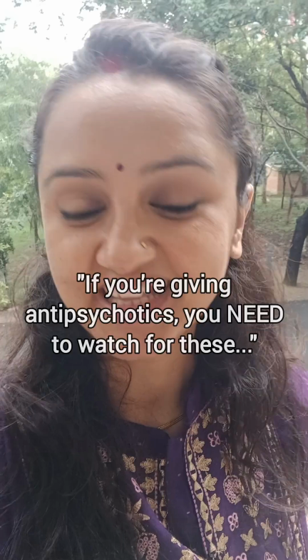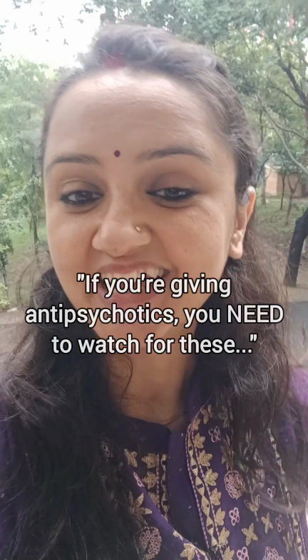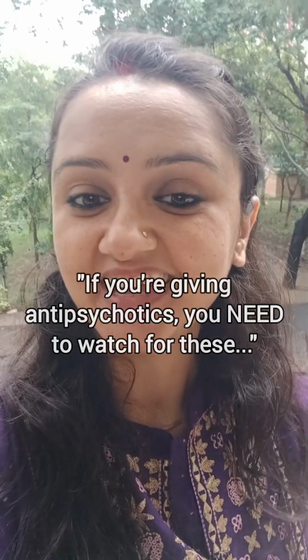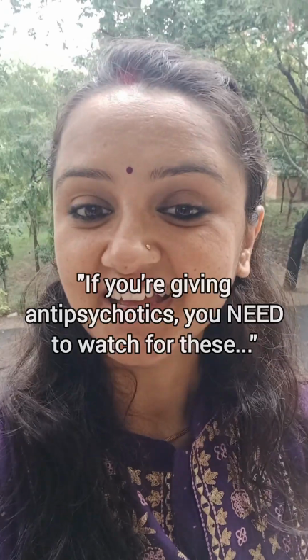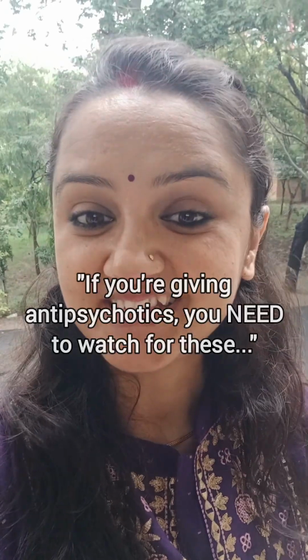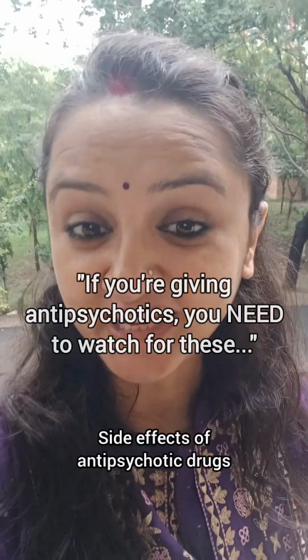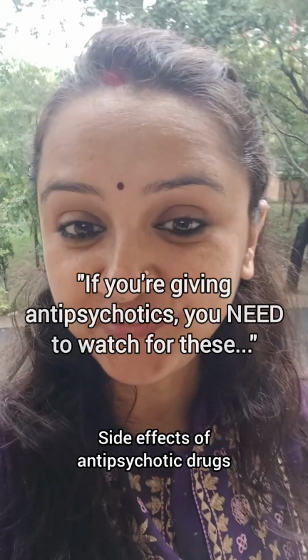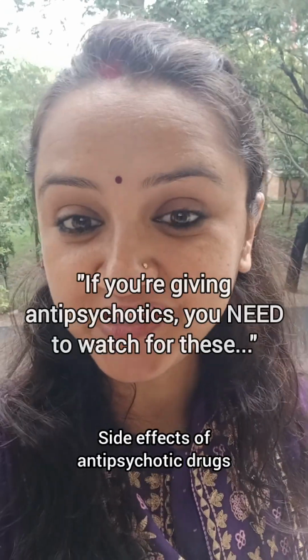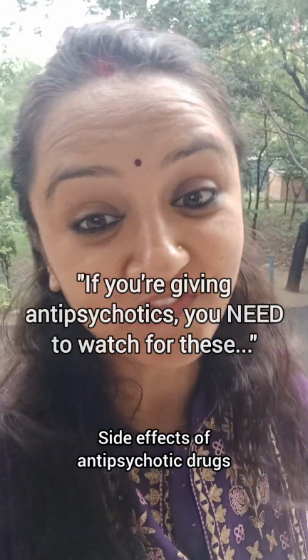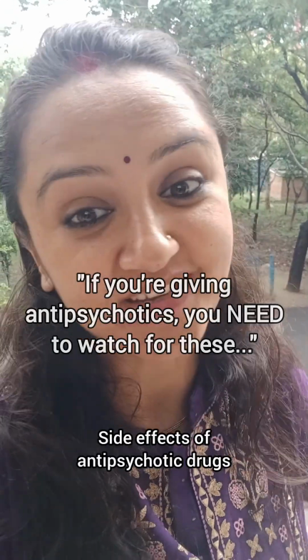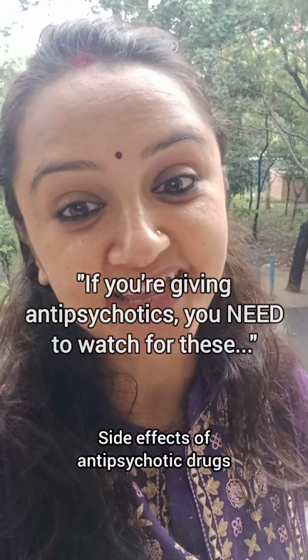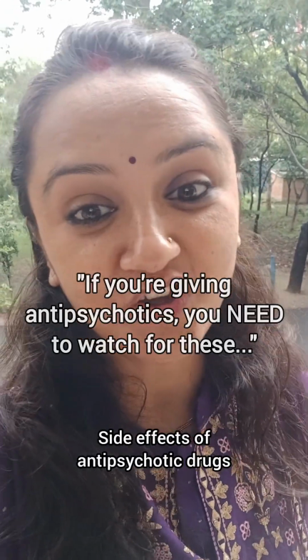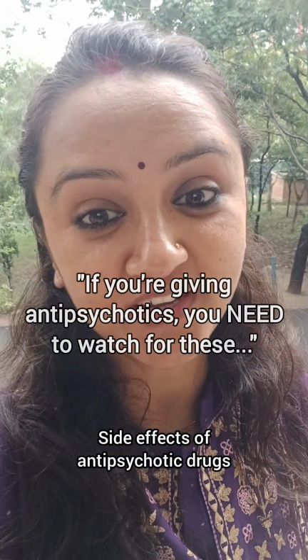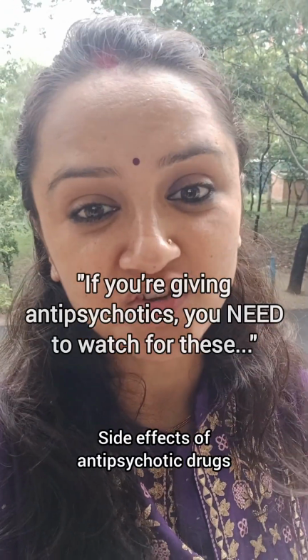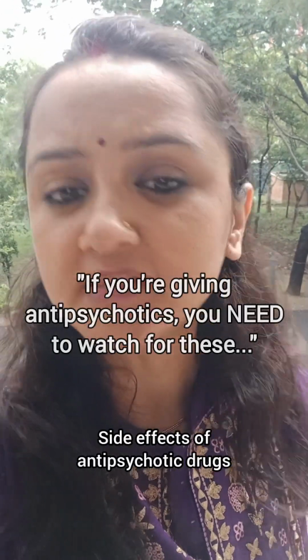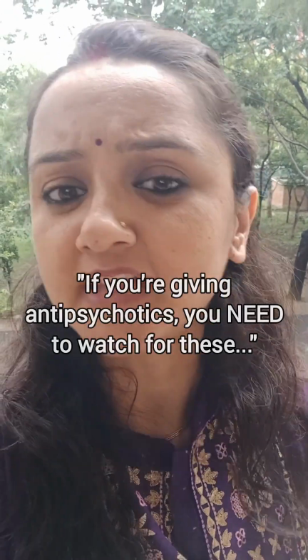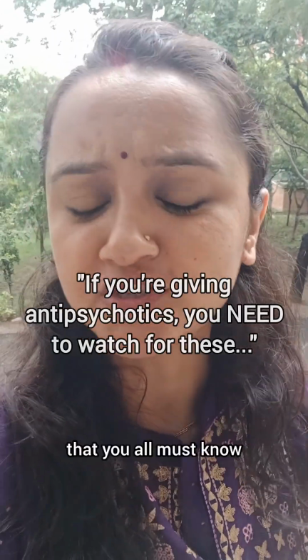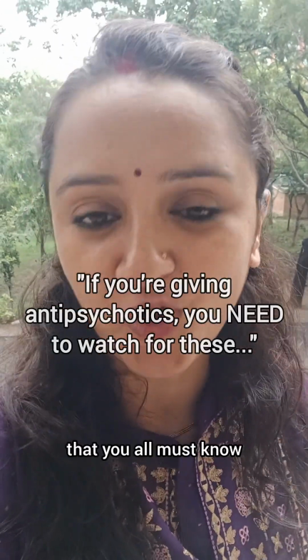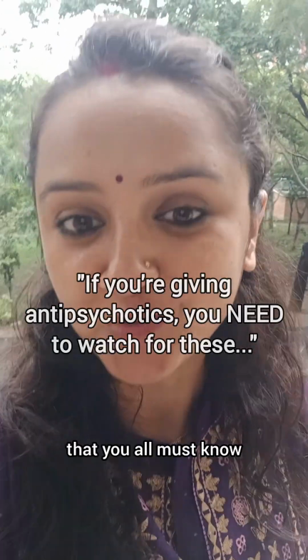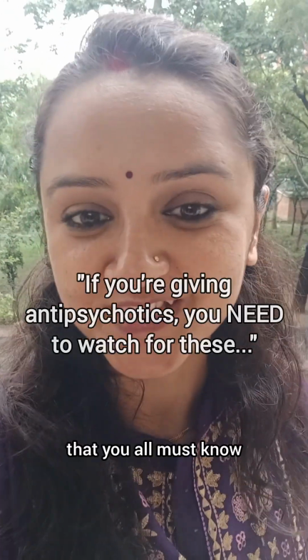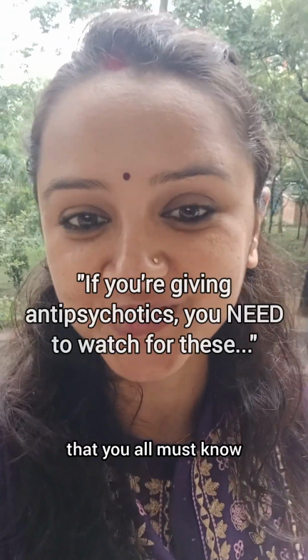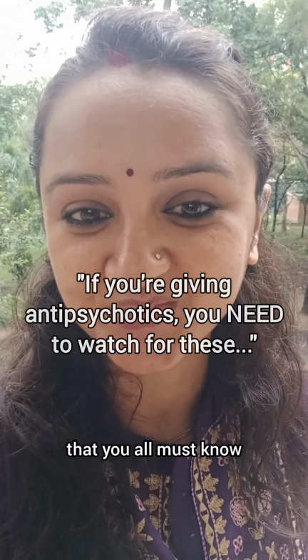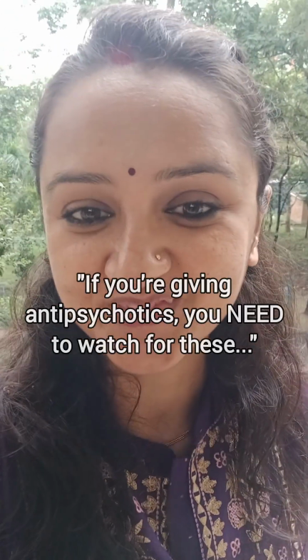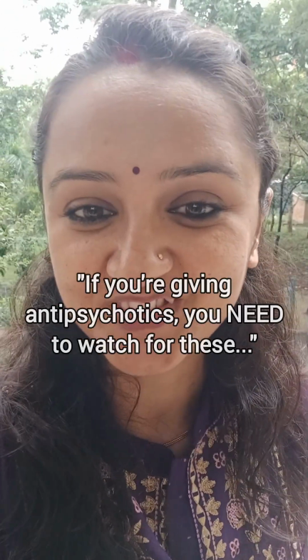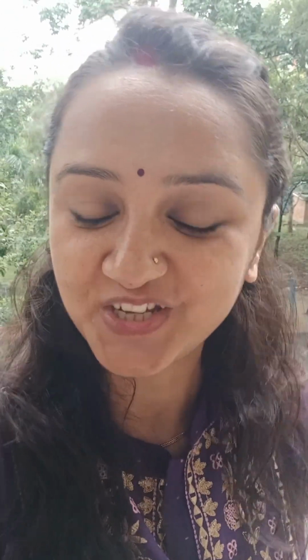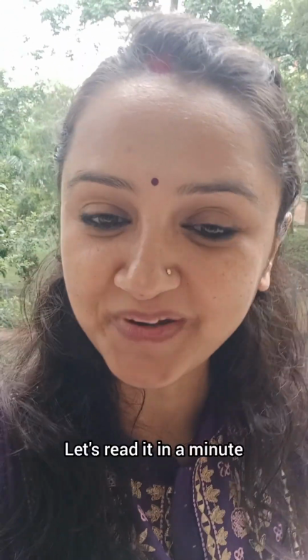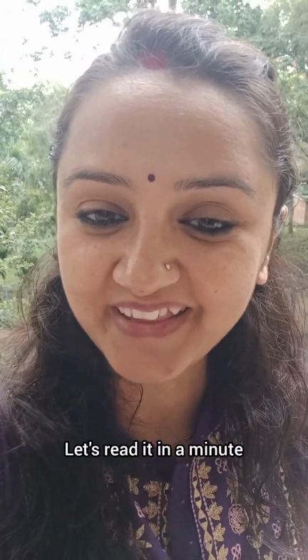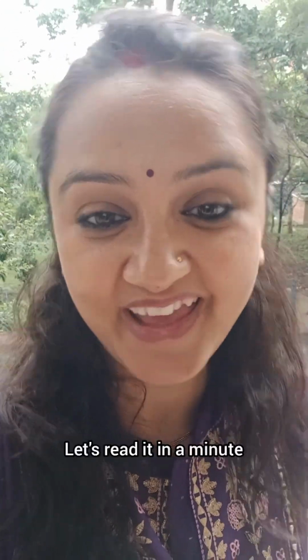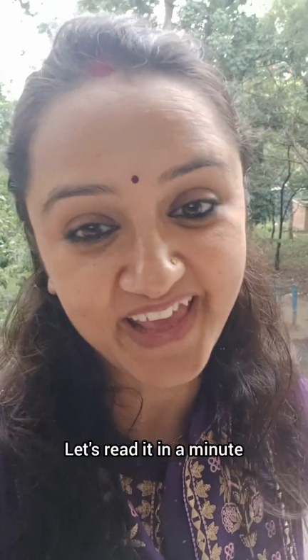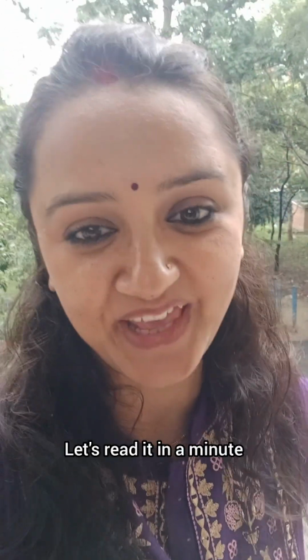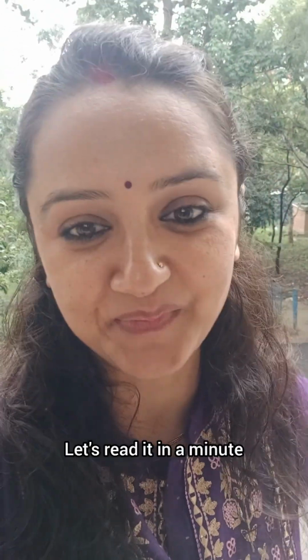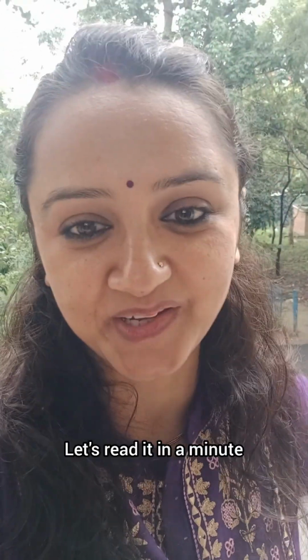Side effects of antipsychotic drugs that you all must know. Let's learn in one minute.